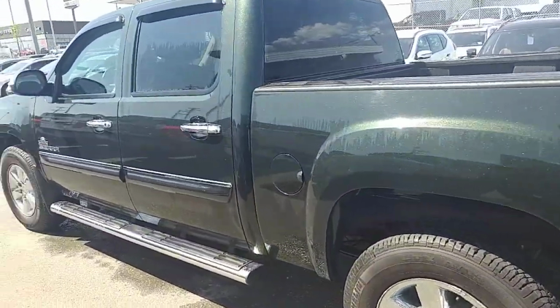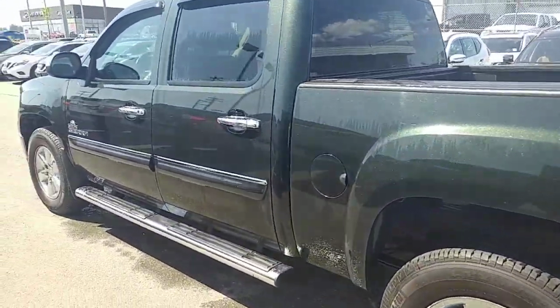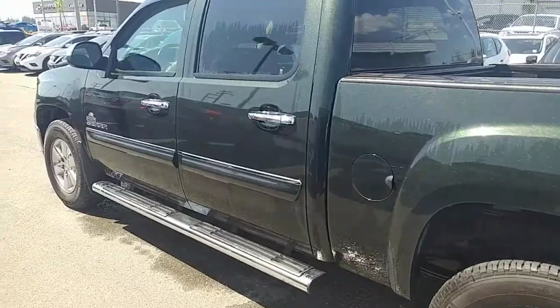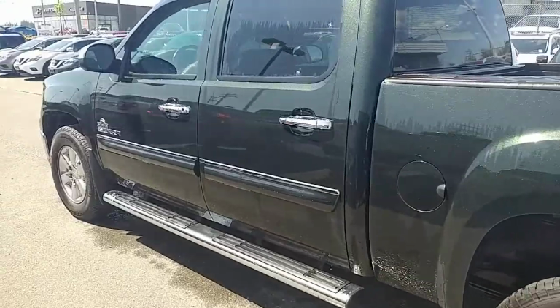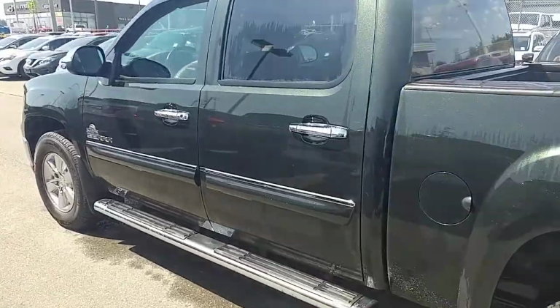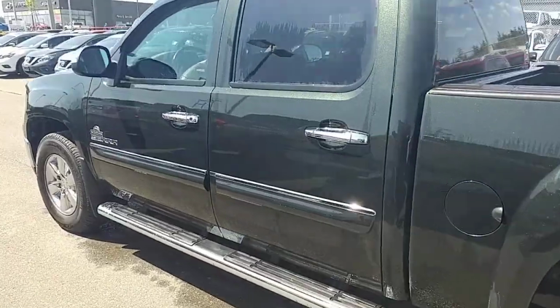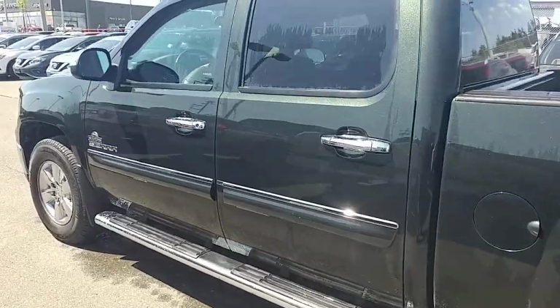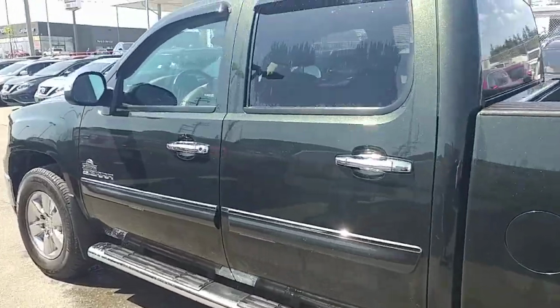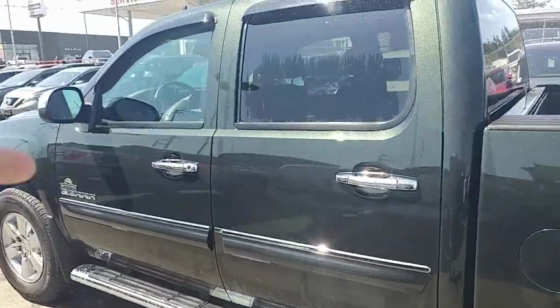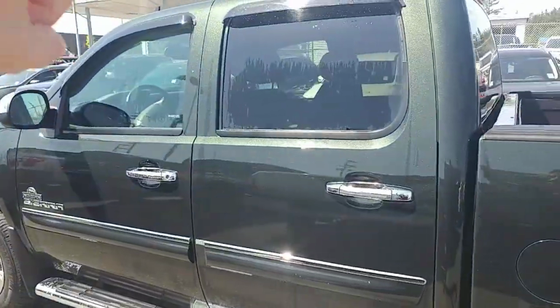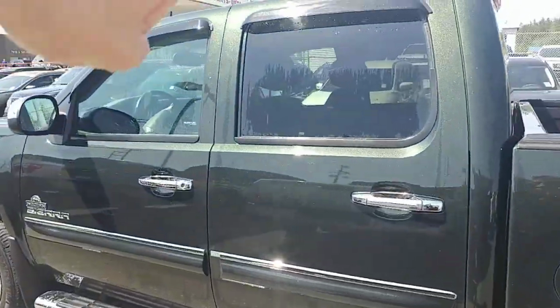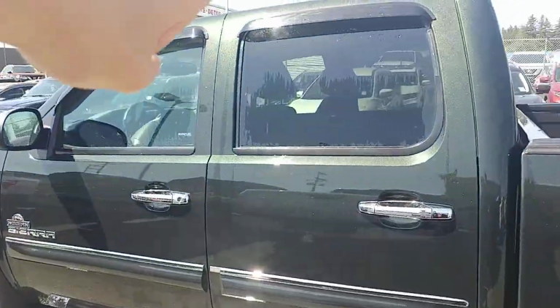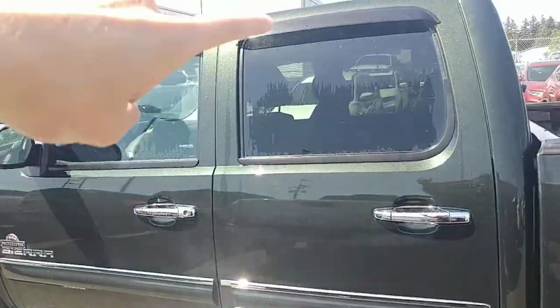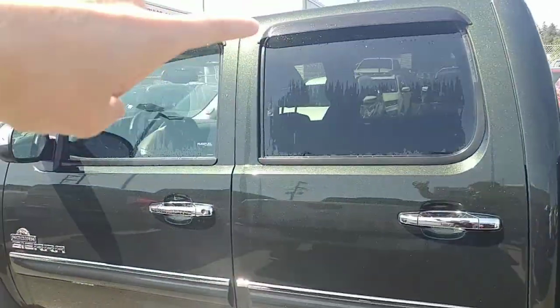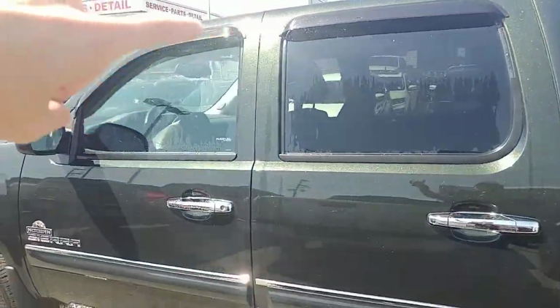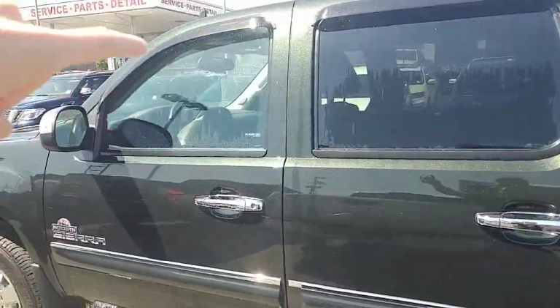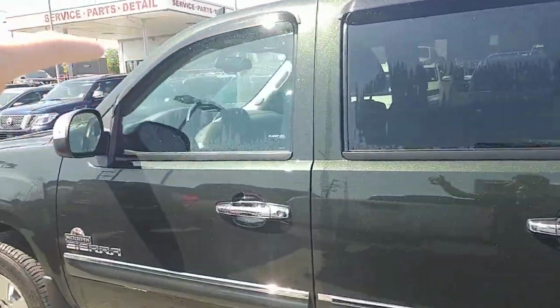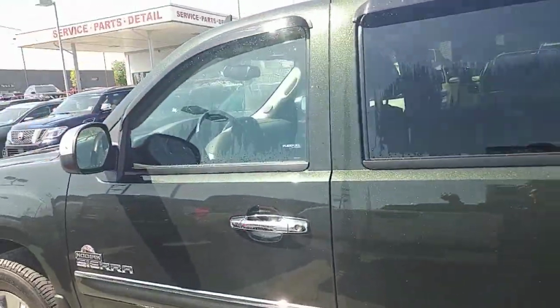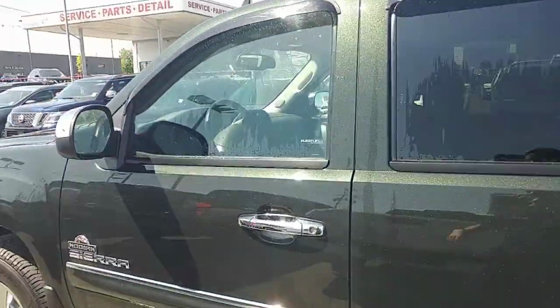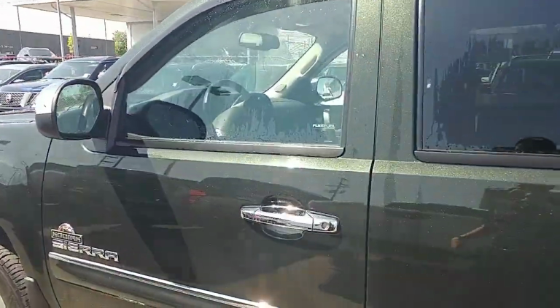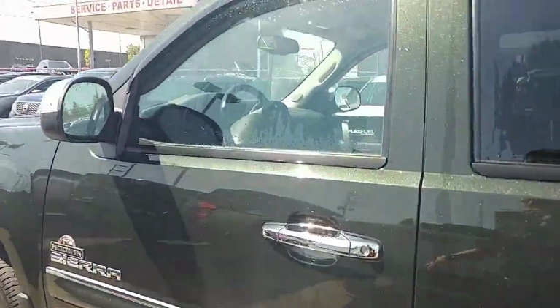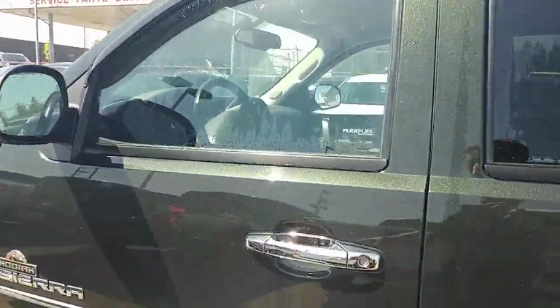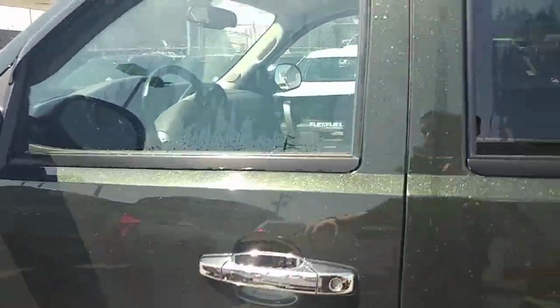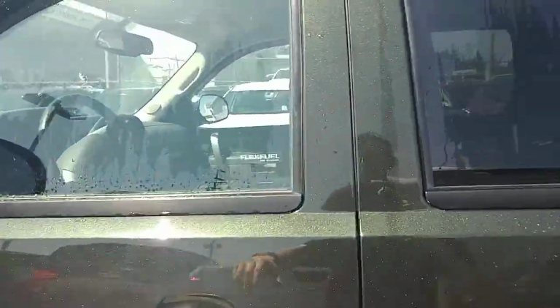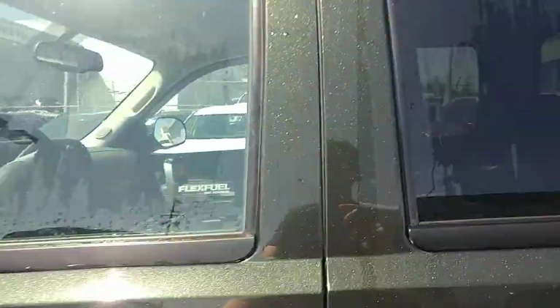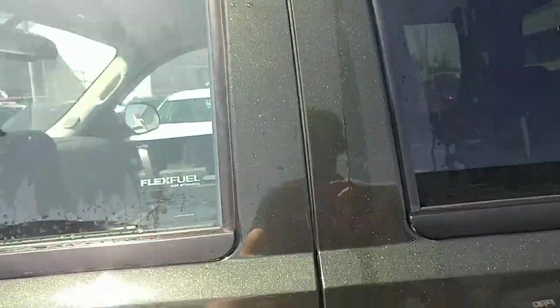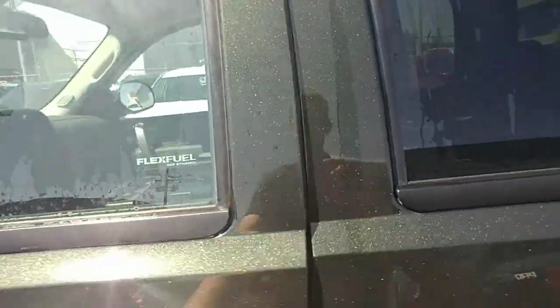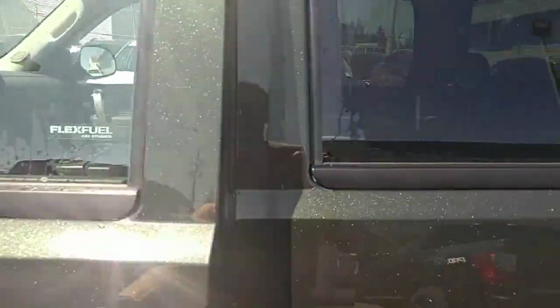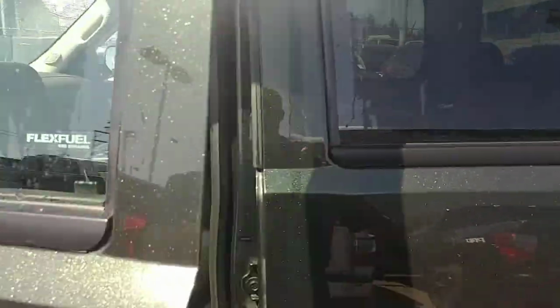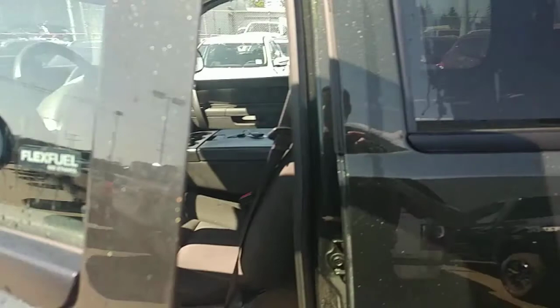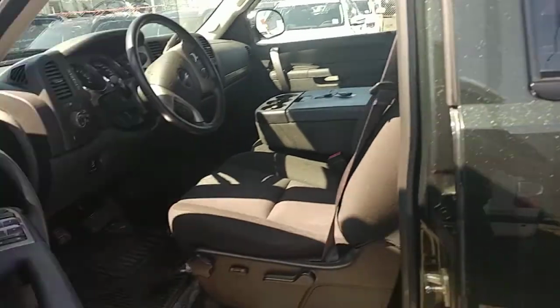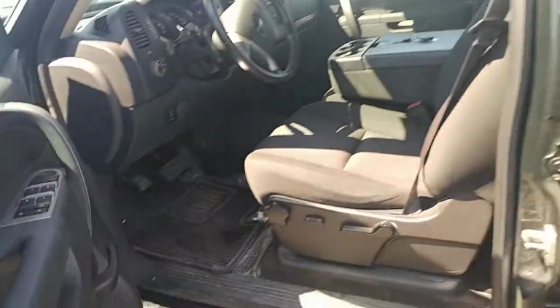Going all the way around, it does have those window visors up top, which is really nice to have. And I'll hop in the driver's side here.